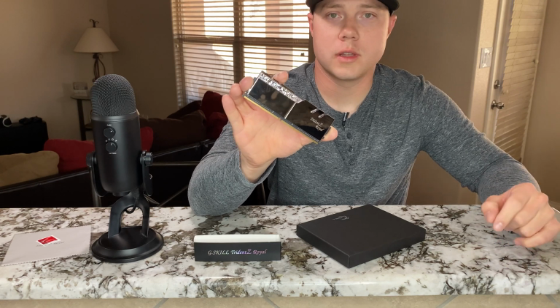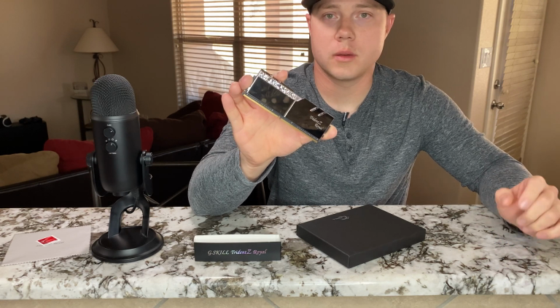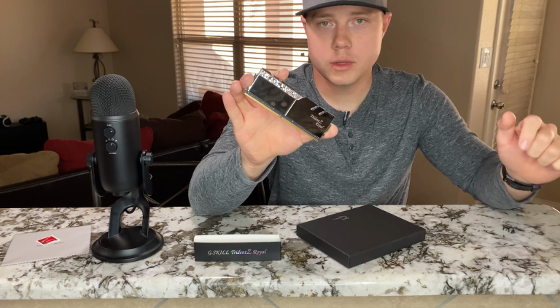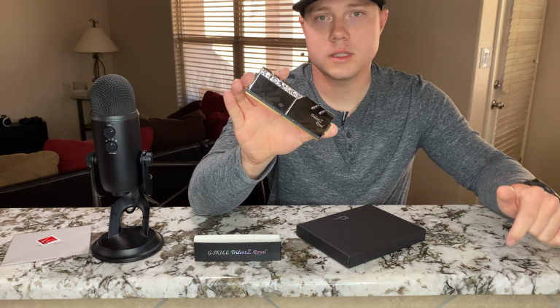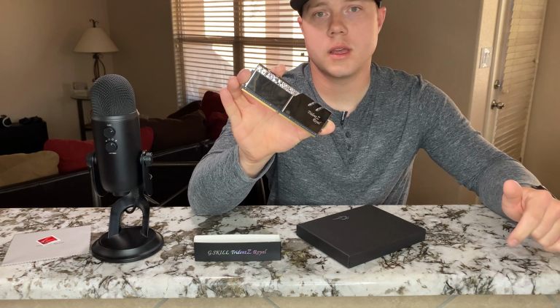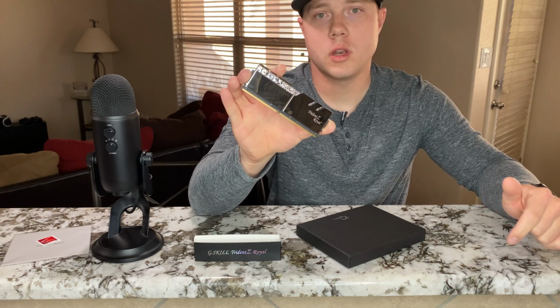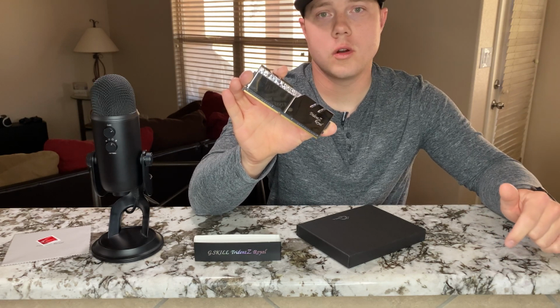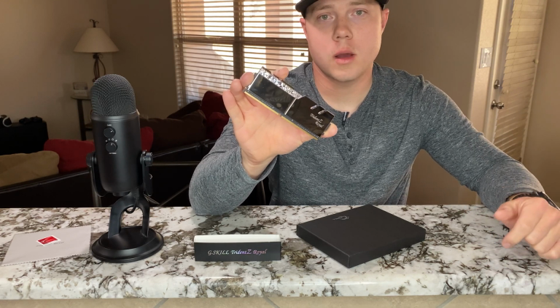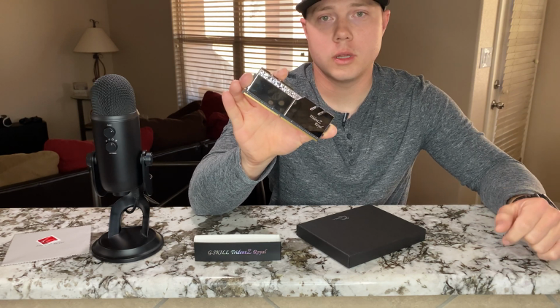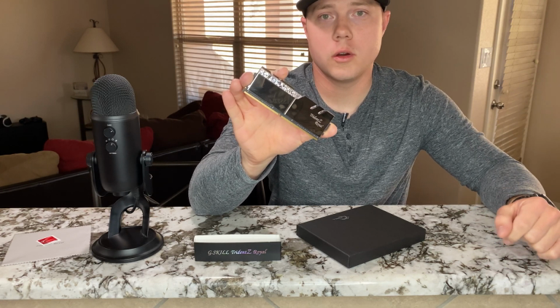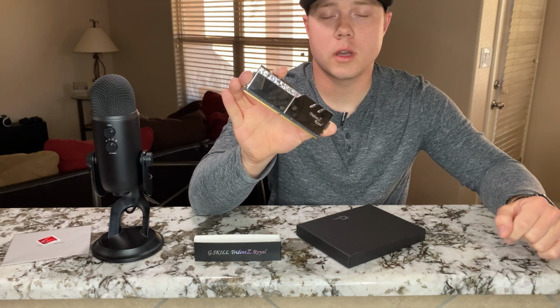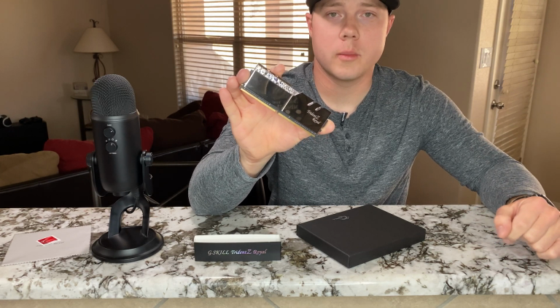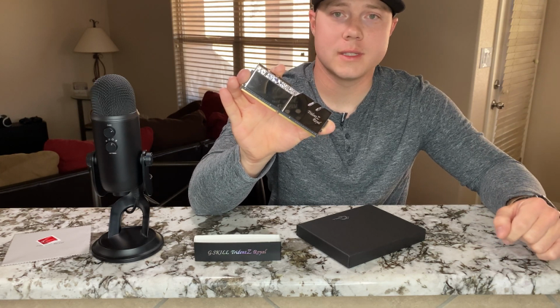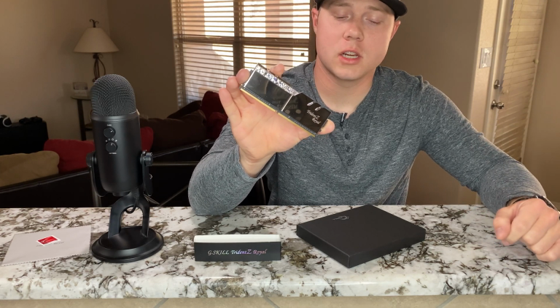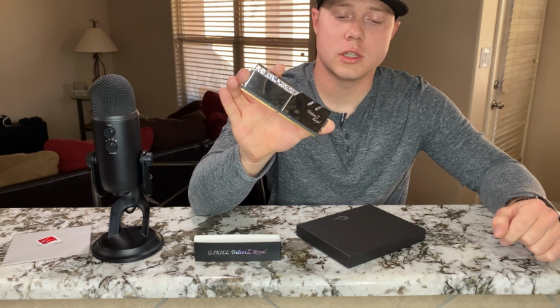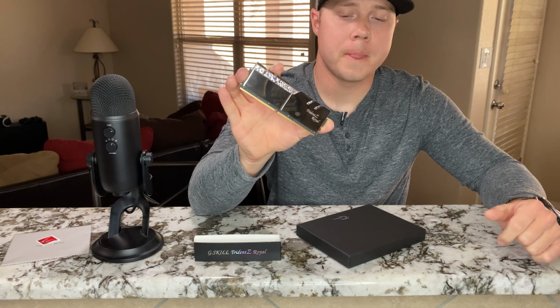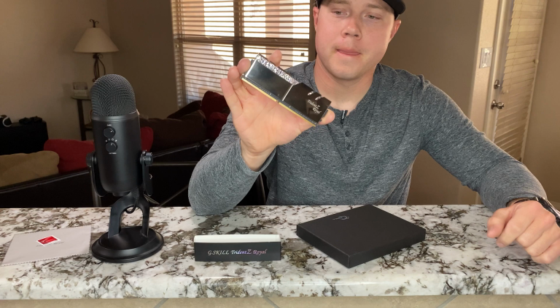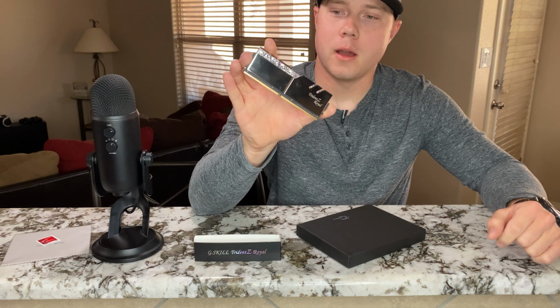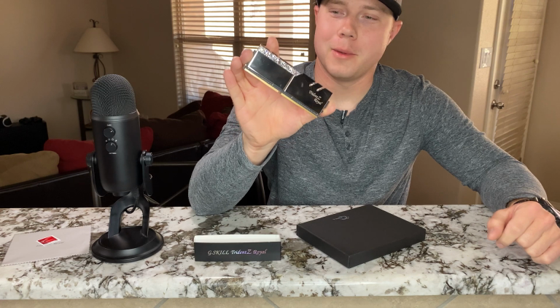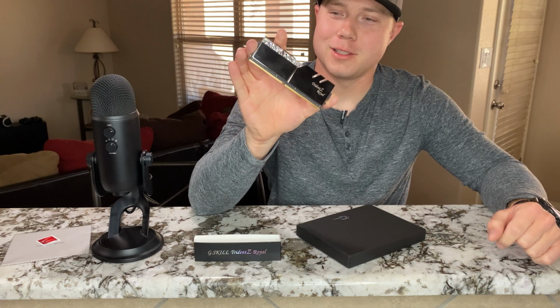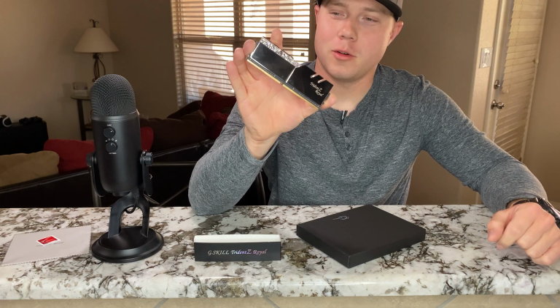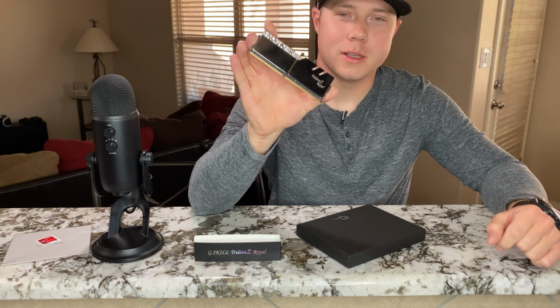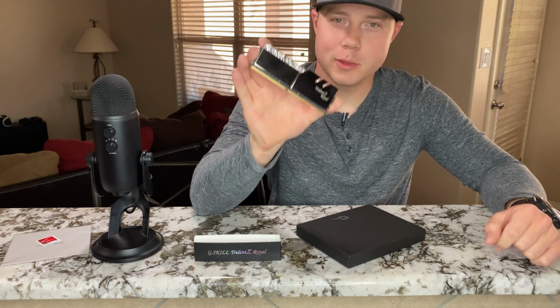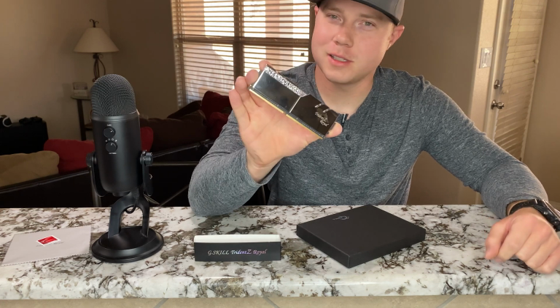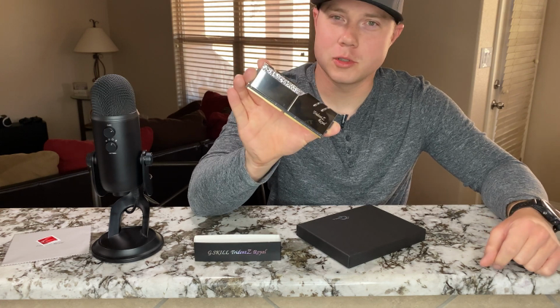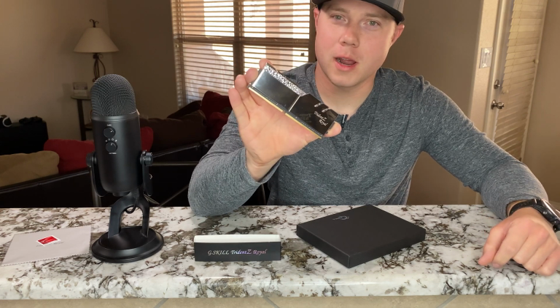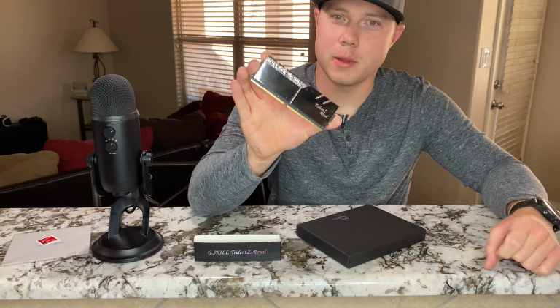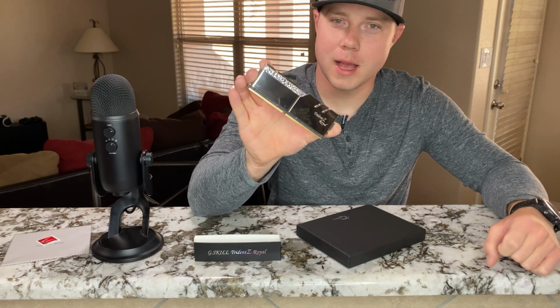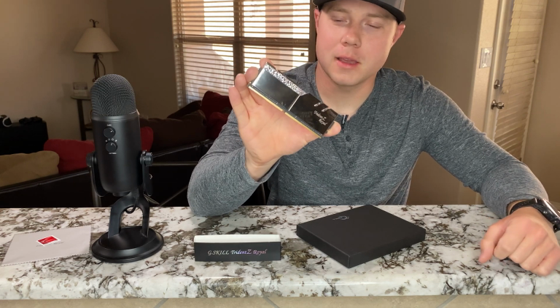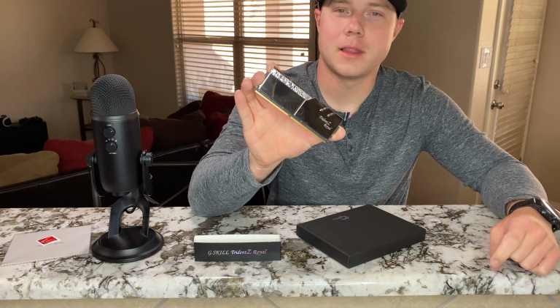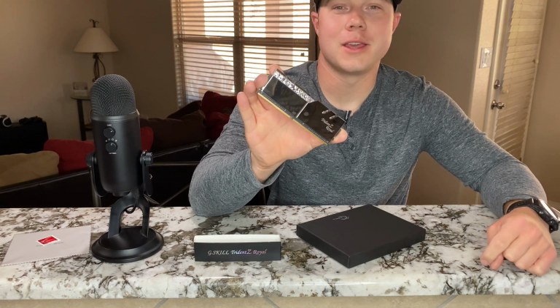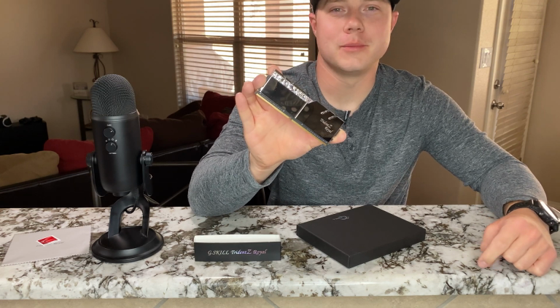If you guys have any comments or questions, please let me know down below in the comment section. As always, please subscribe and like — thank you!